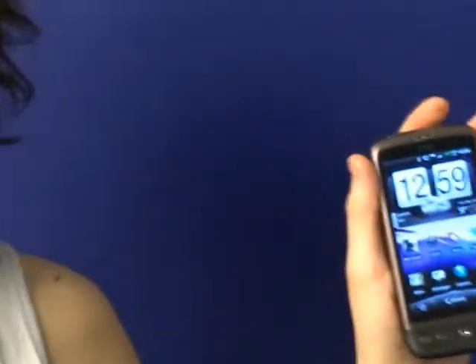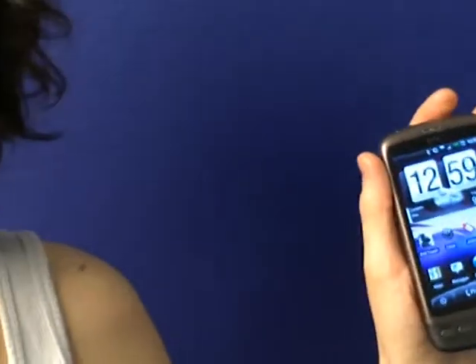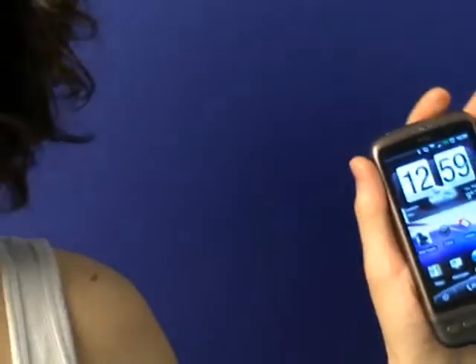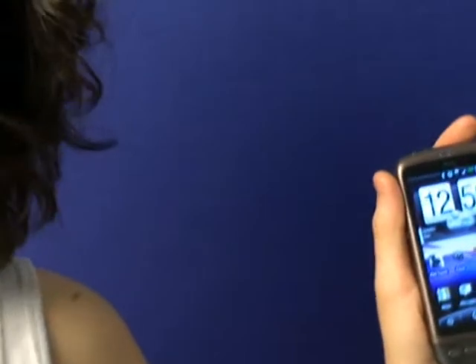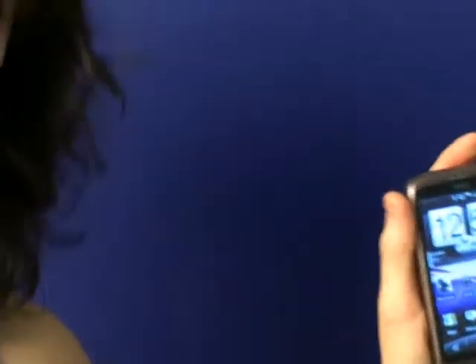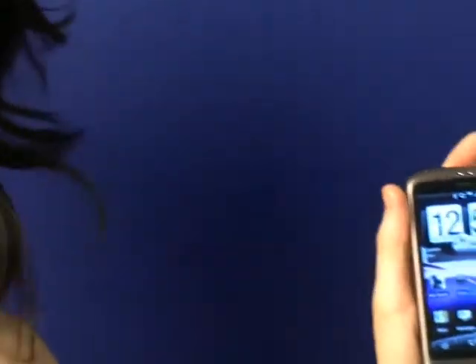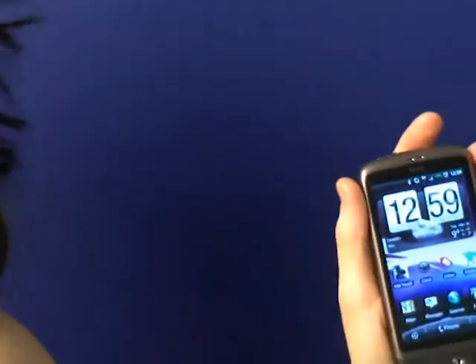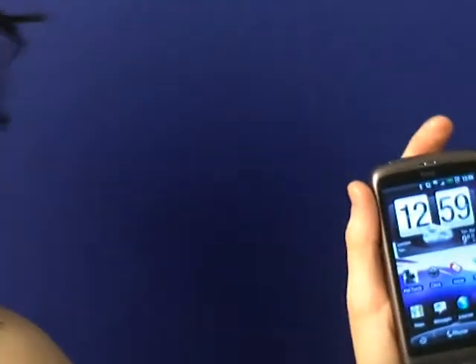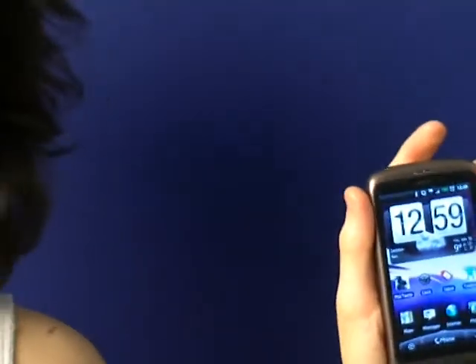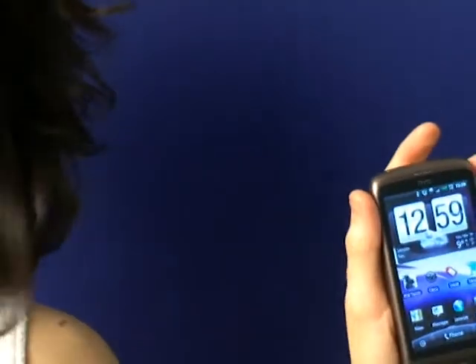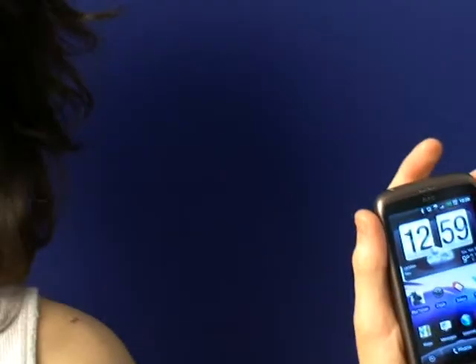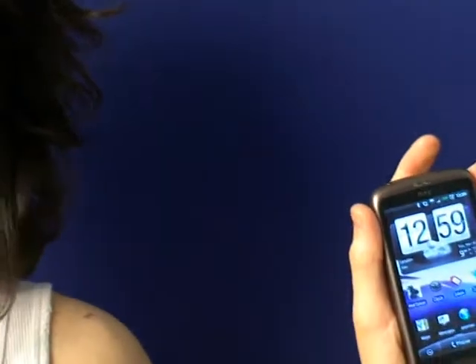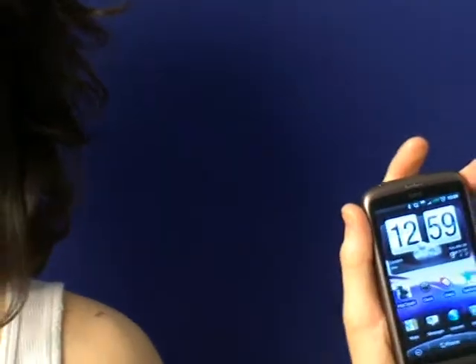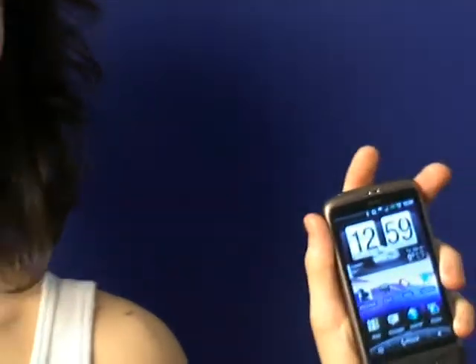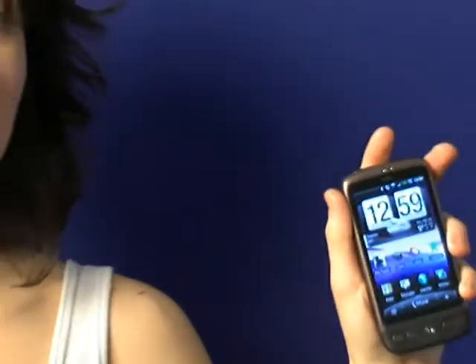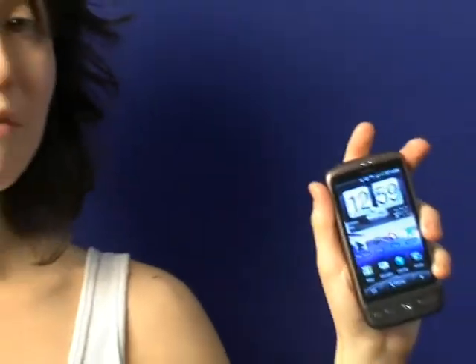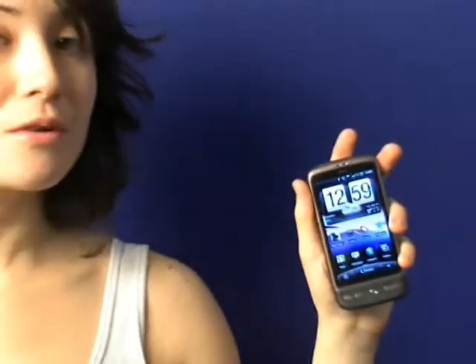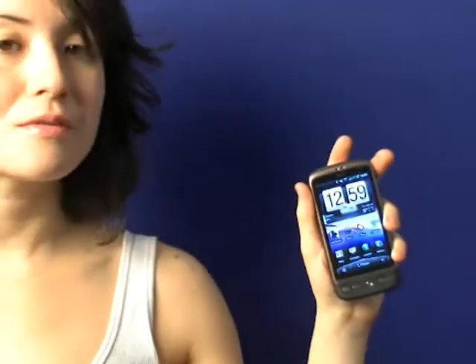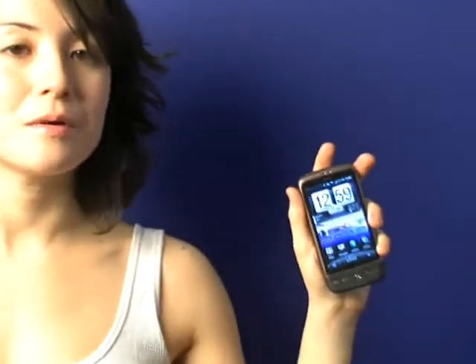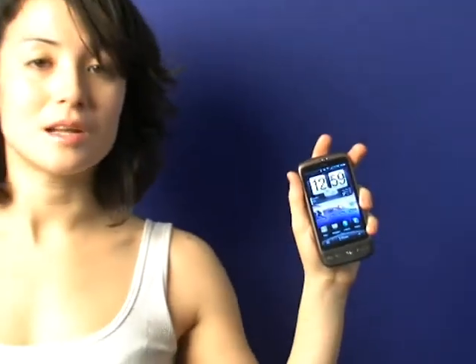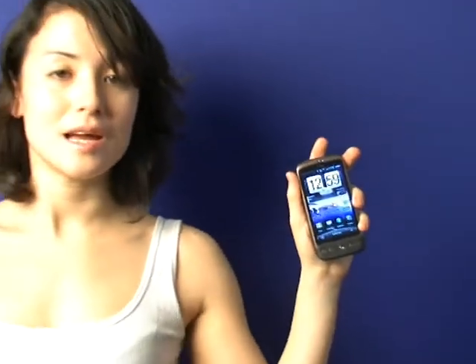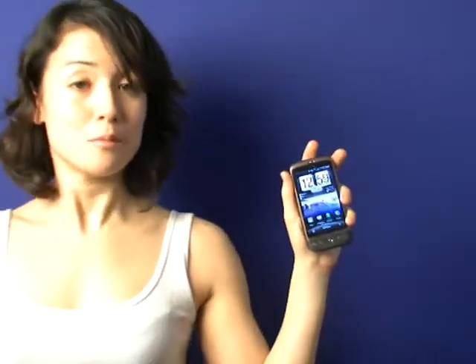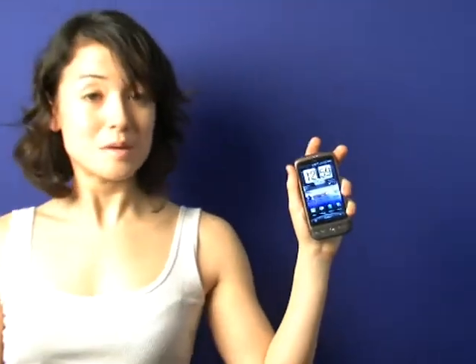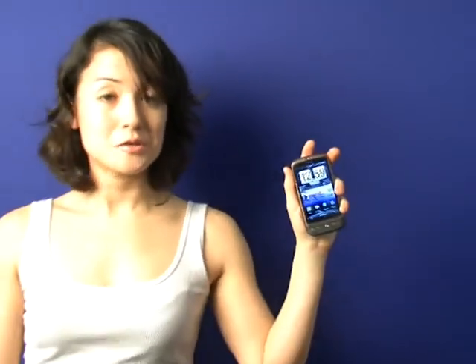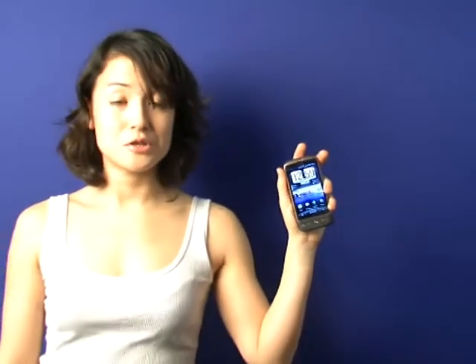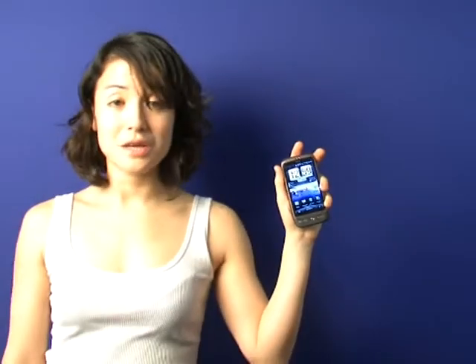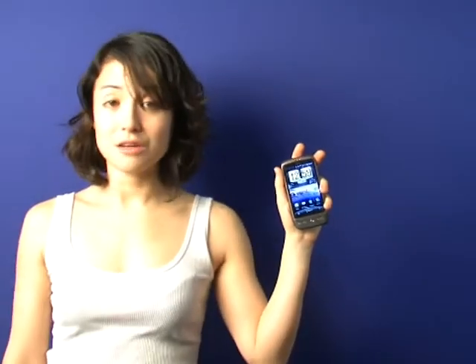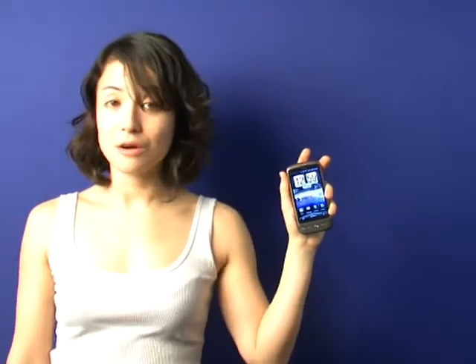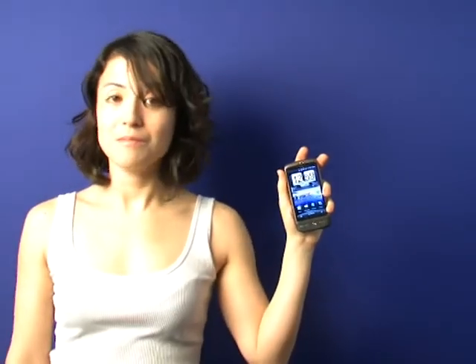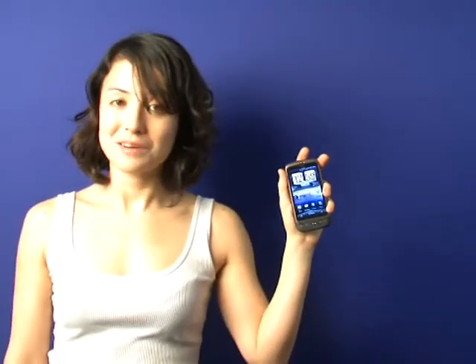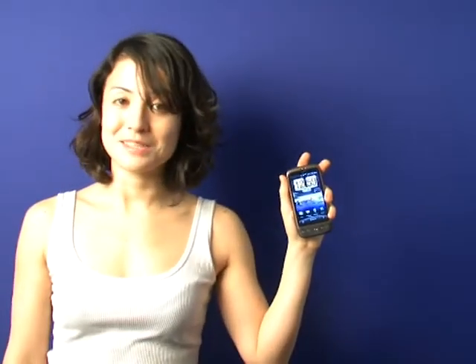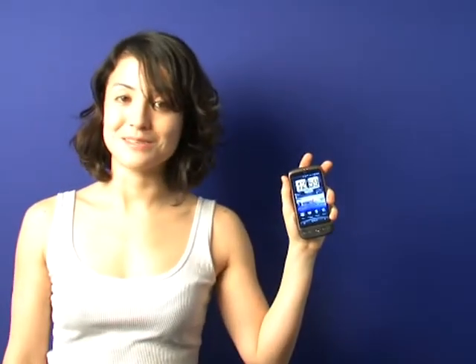So that's the HTC Desire. We'll have our full review online at MobileChoiceUK.com very soon.